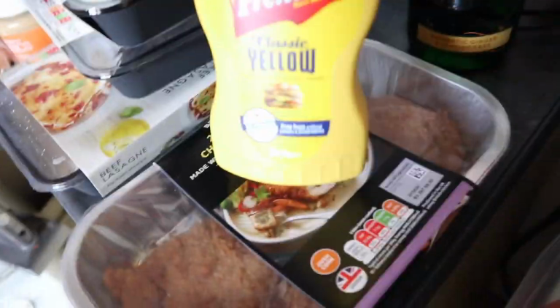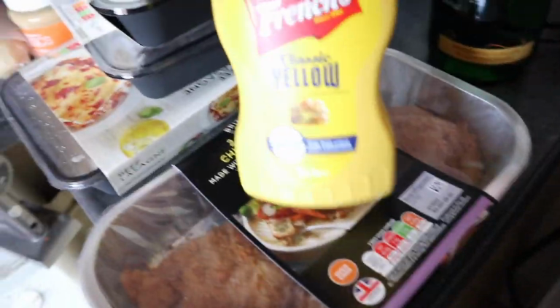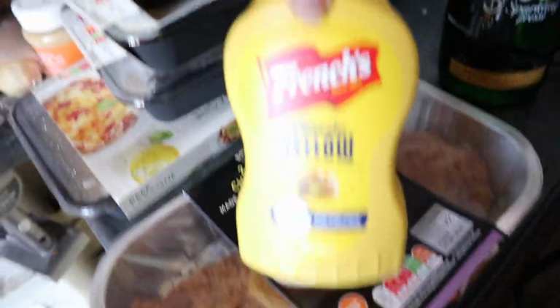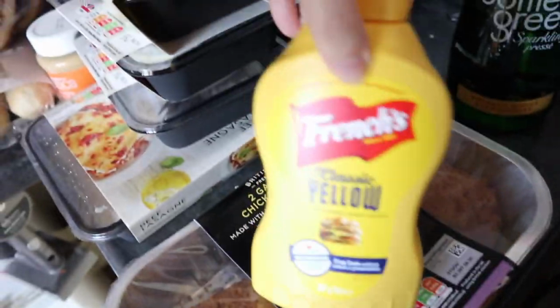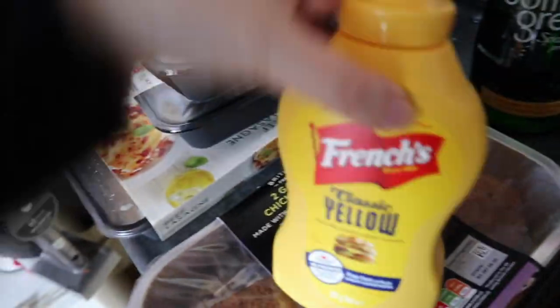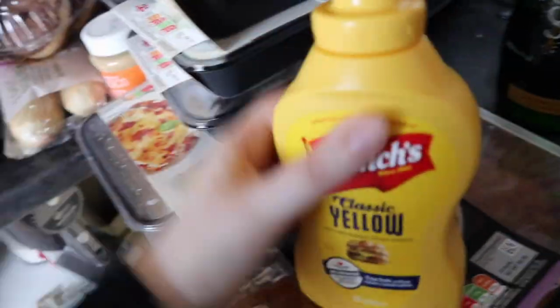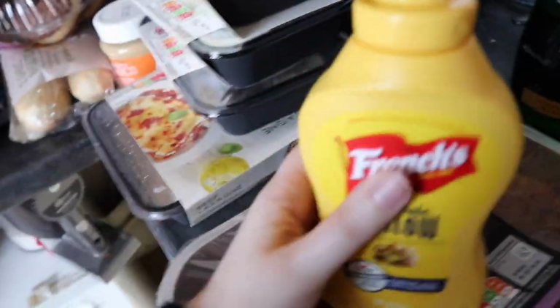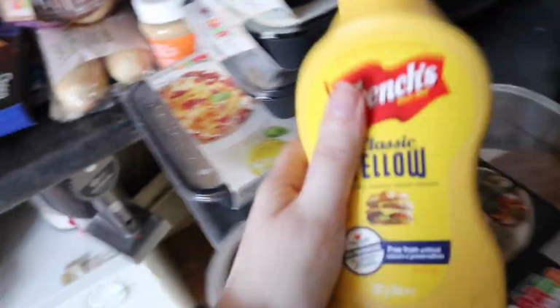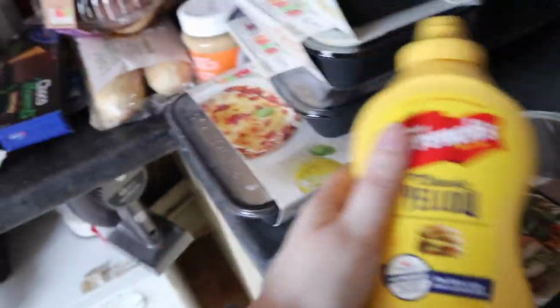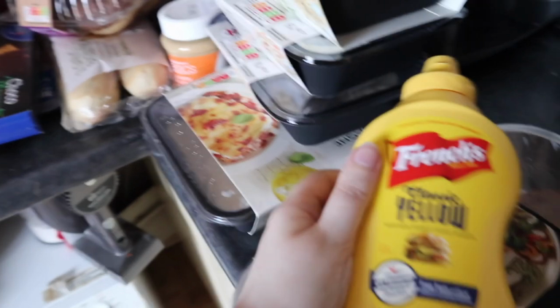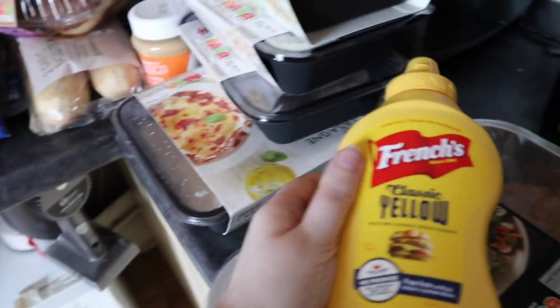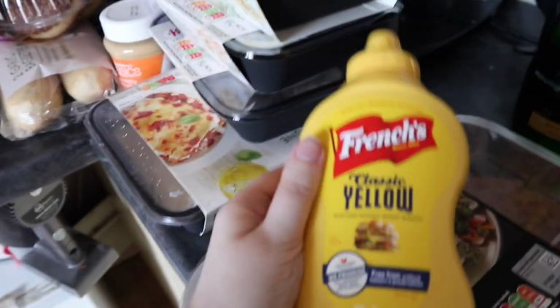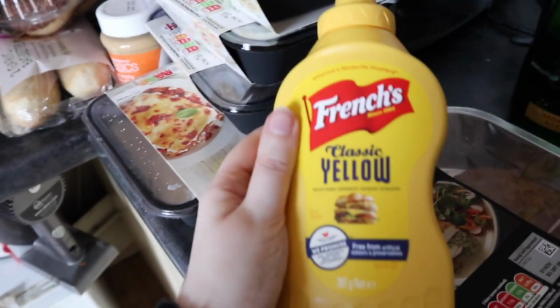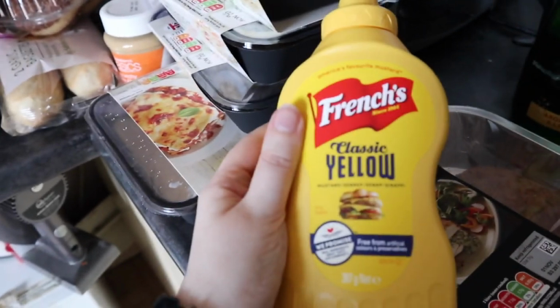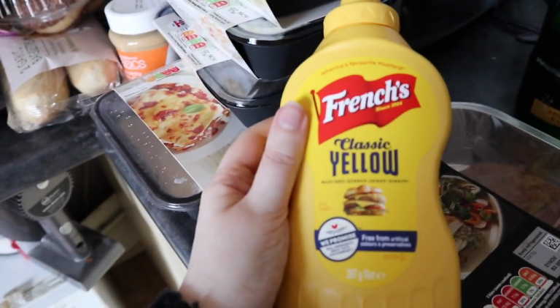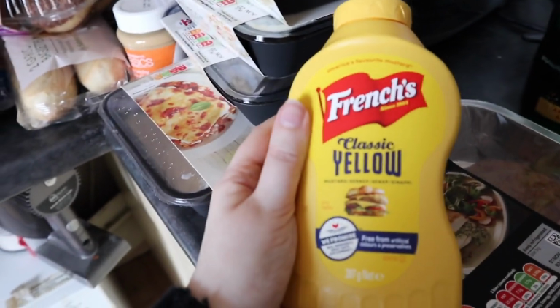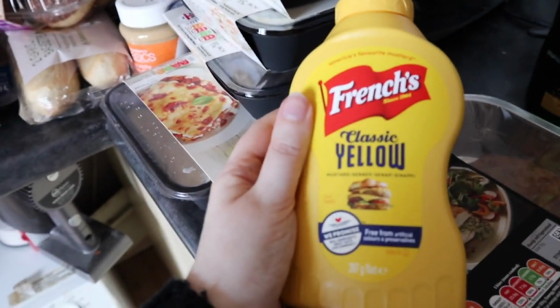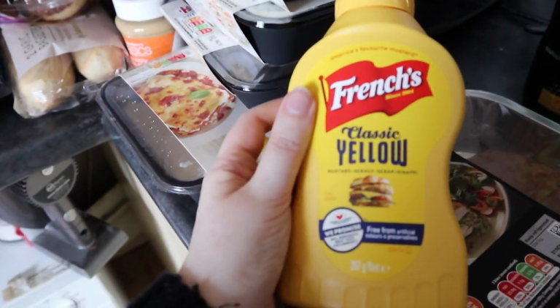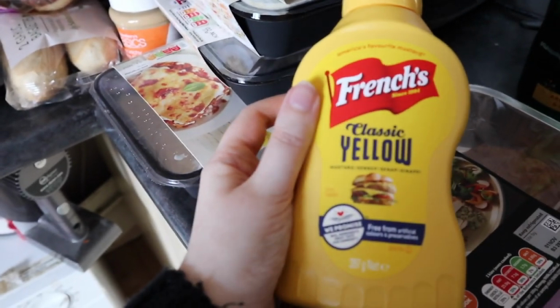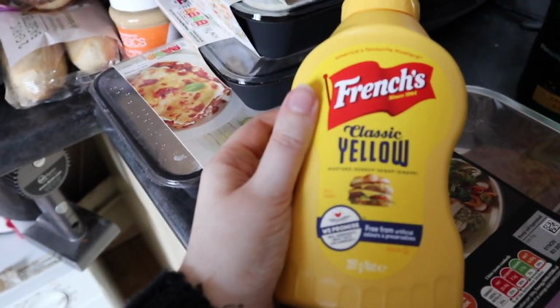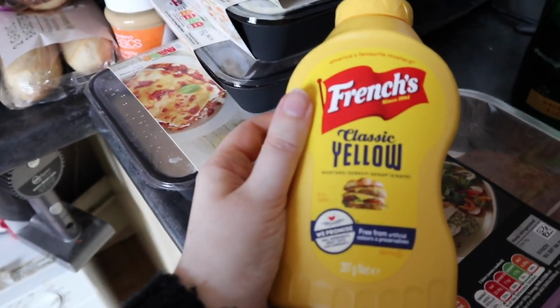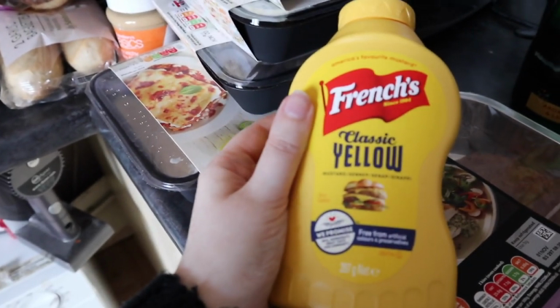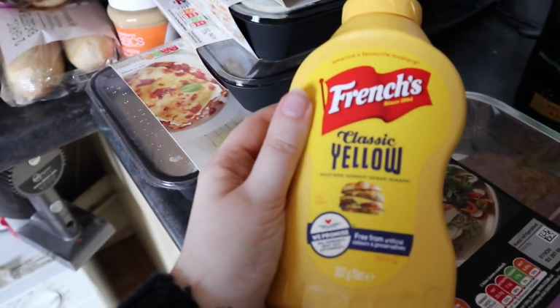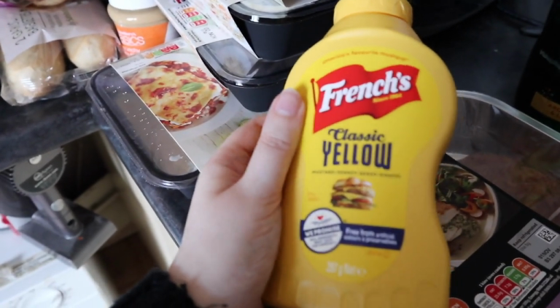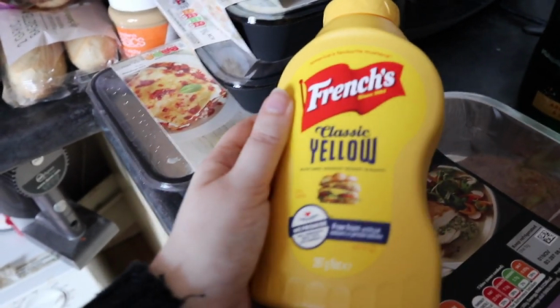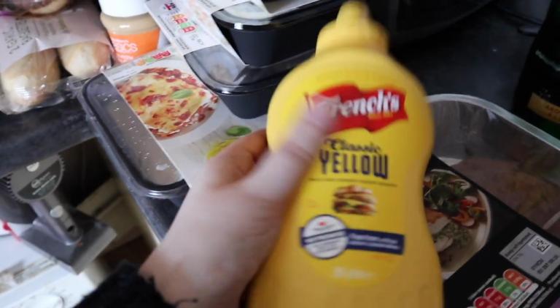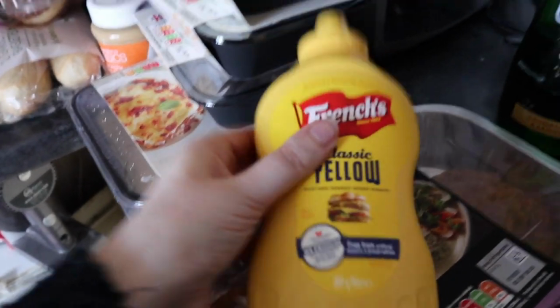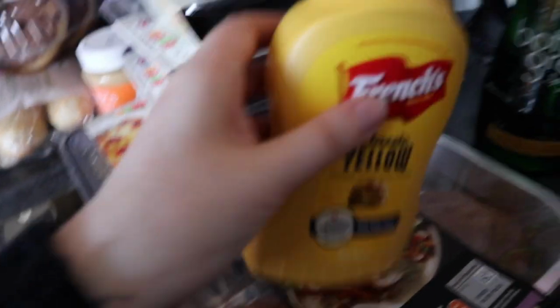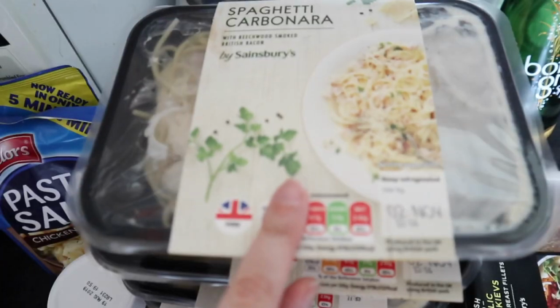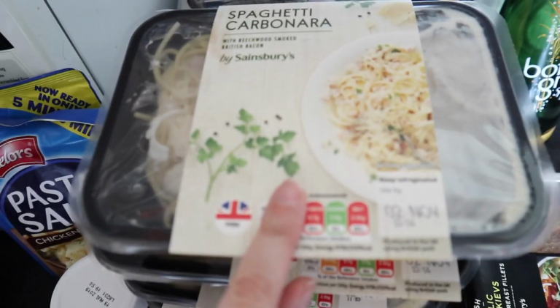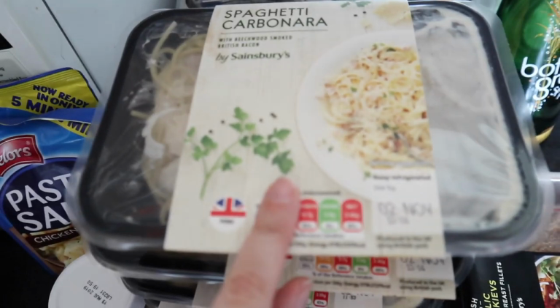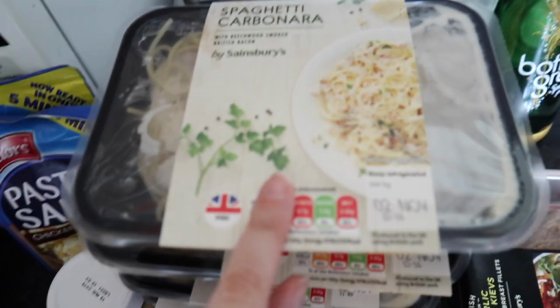I also fancied a sparkling drink so I've got some ginger and lemongrass by Bottle Green — never had this one before but it looks nice. And really randomly, to go with the sausages, some mustard.